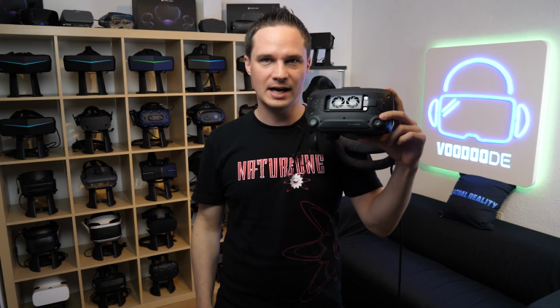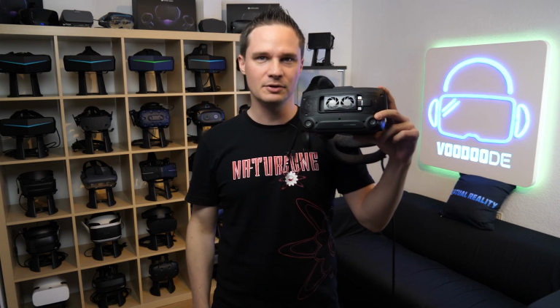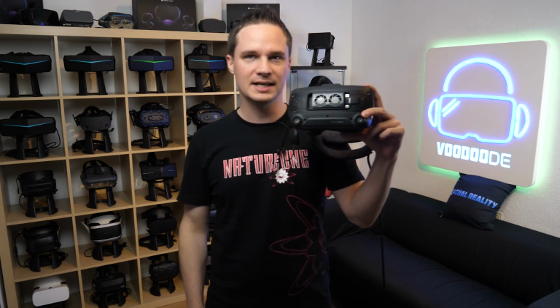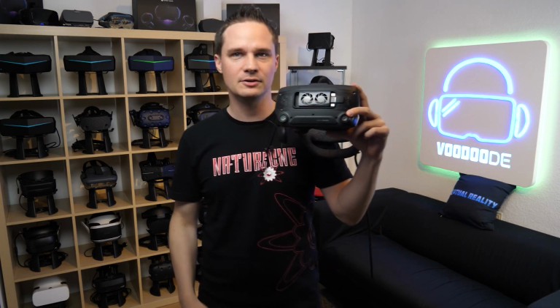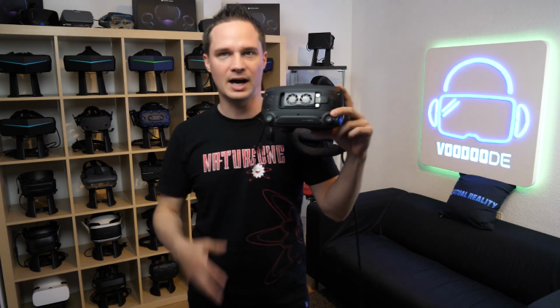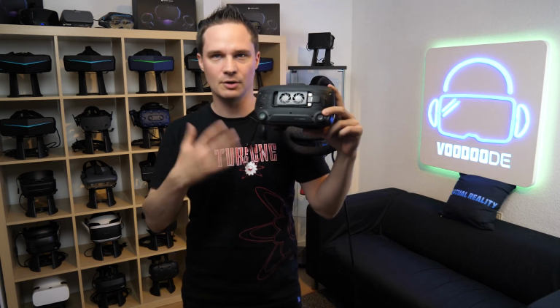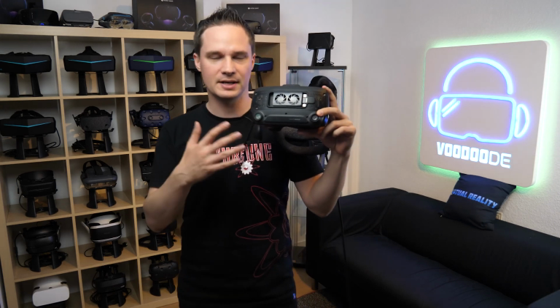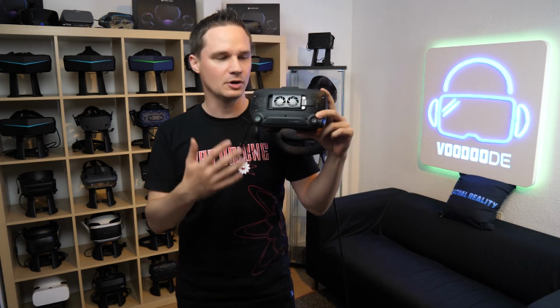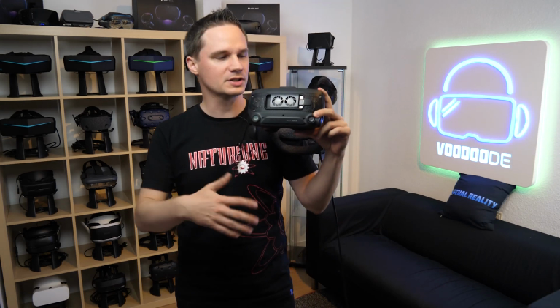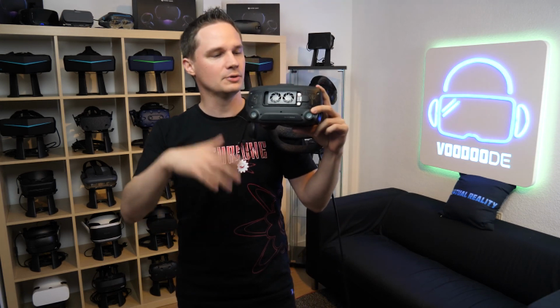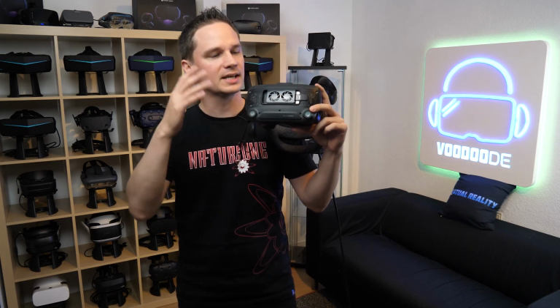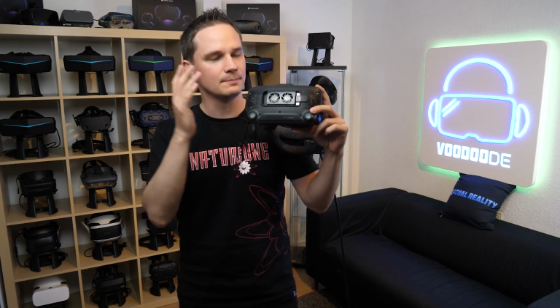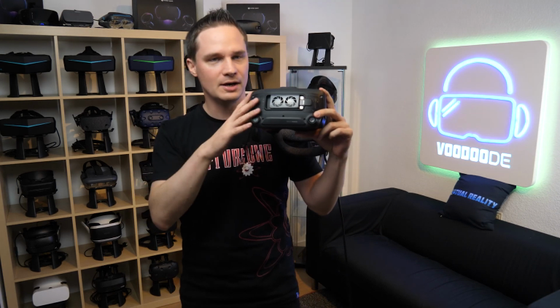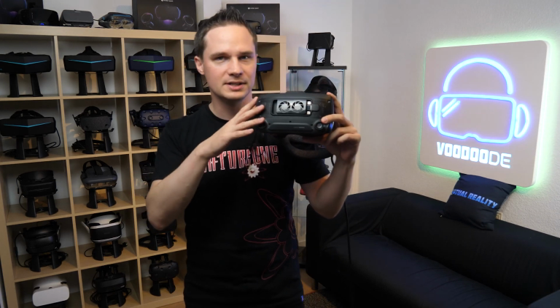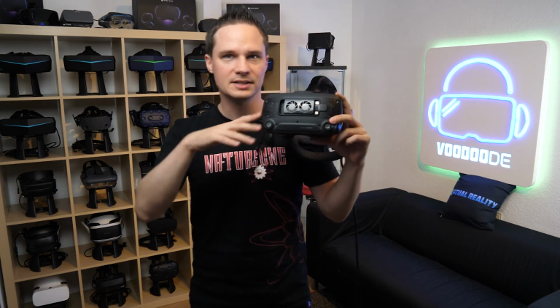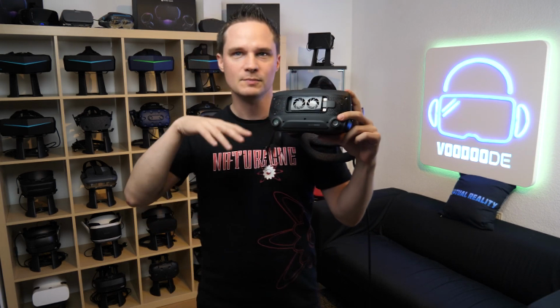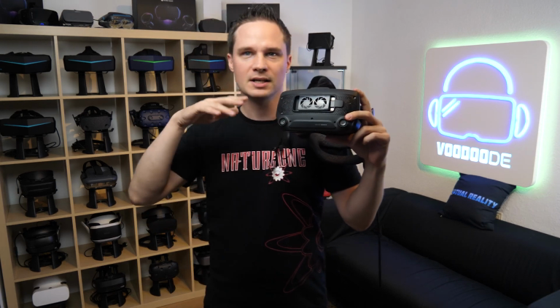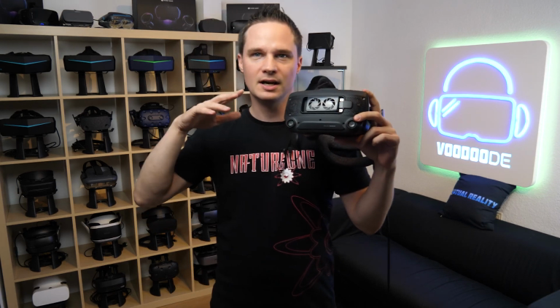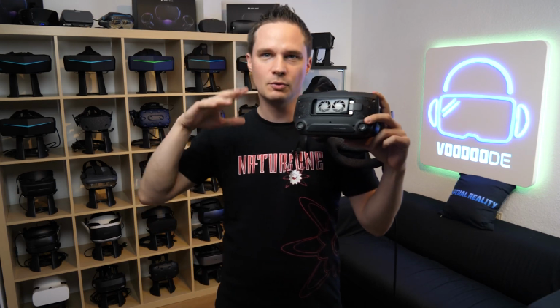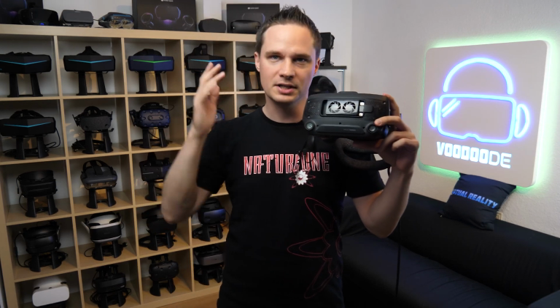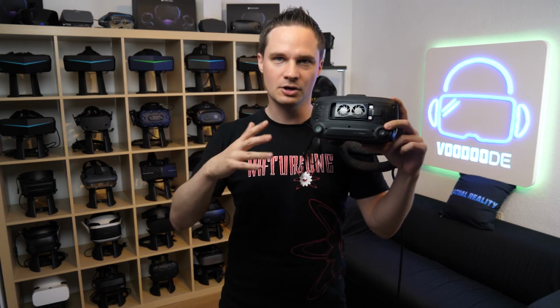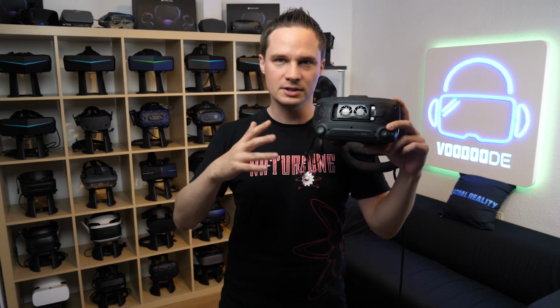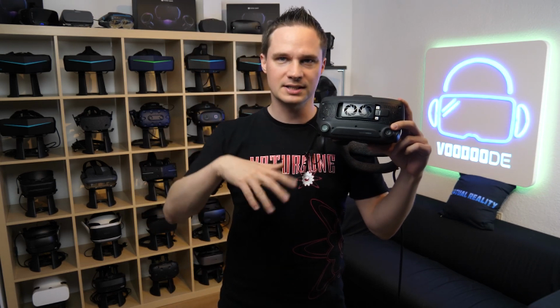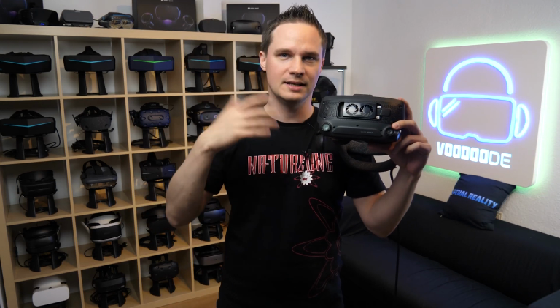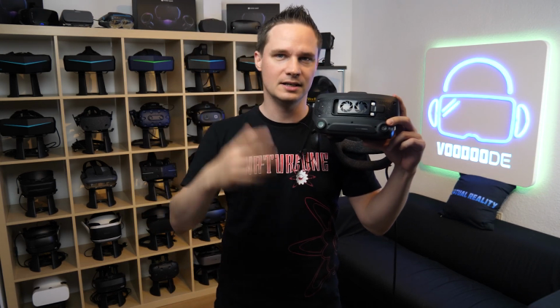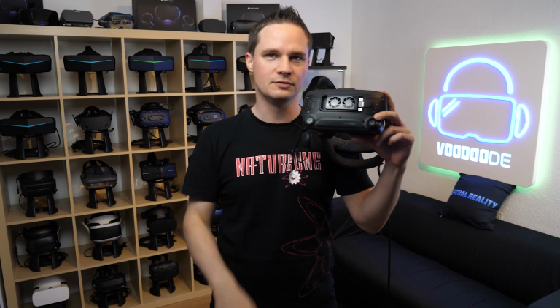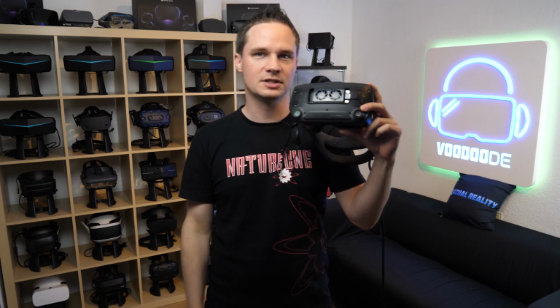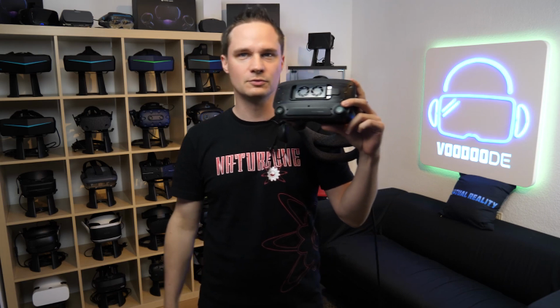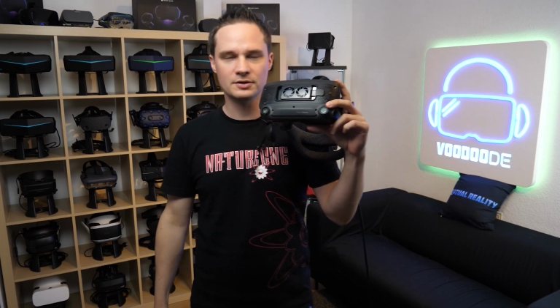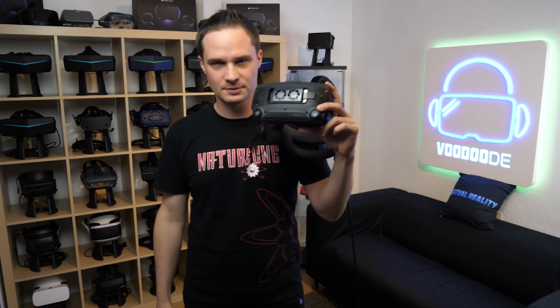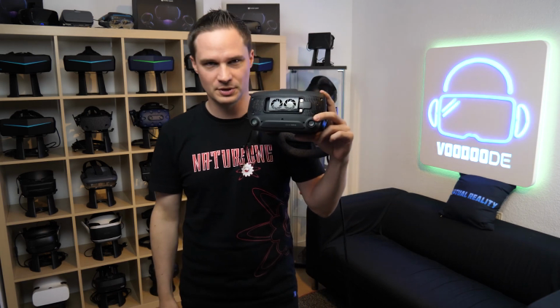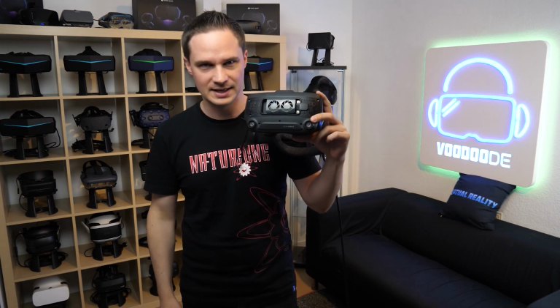I will tell you how that works, how you can mount it, what it costs, and if it's worth the price.